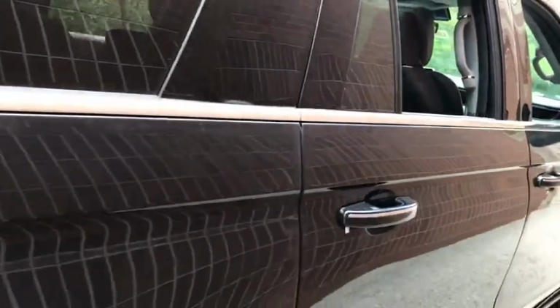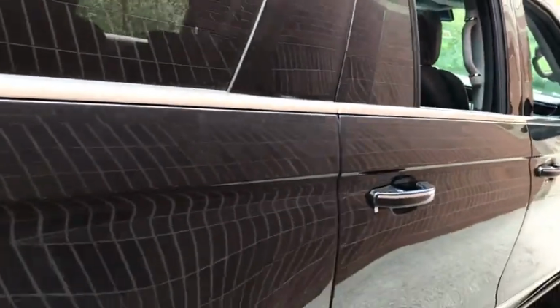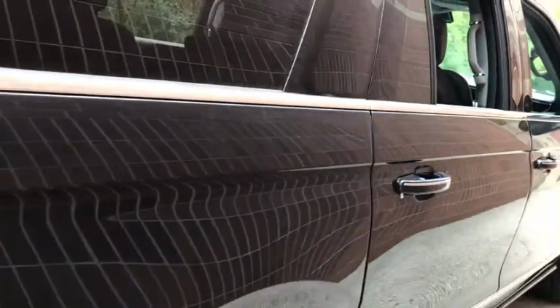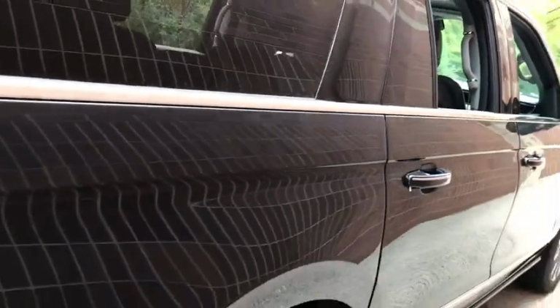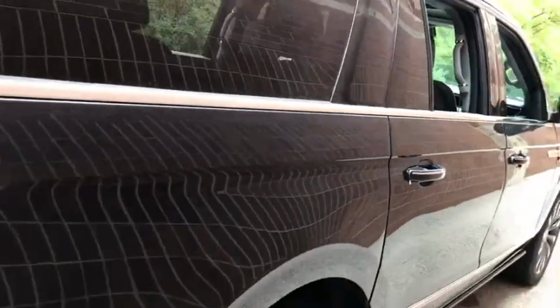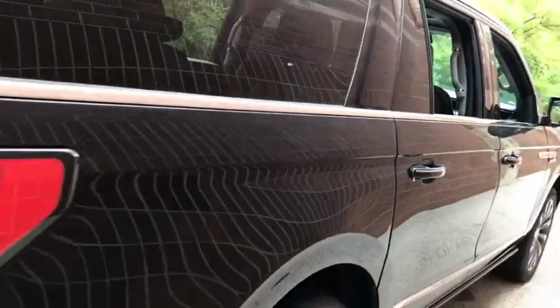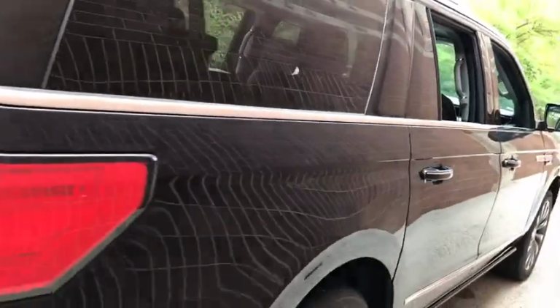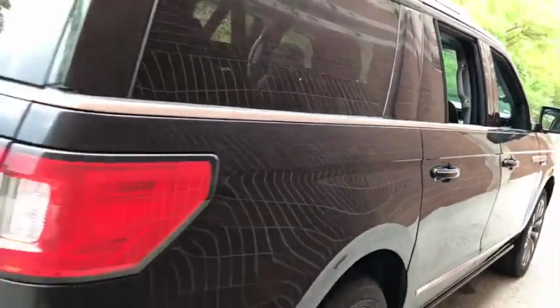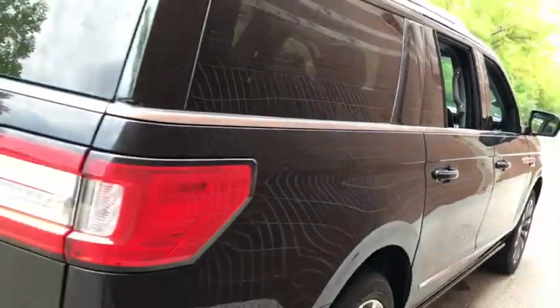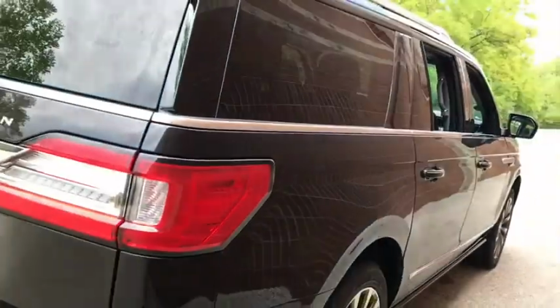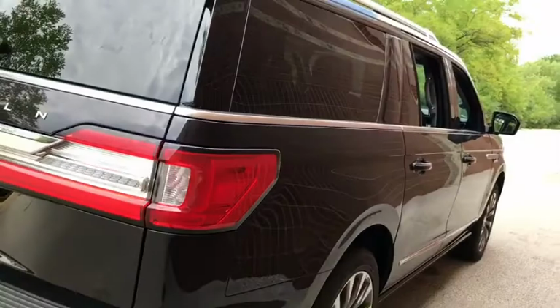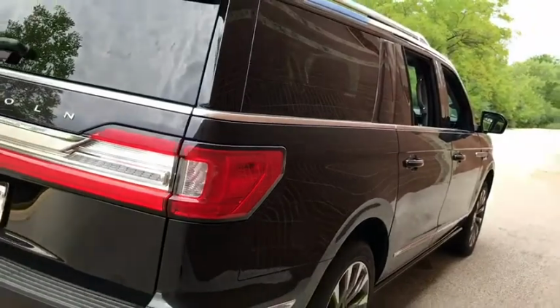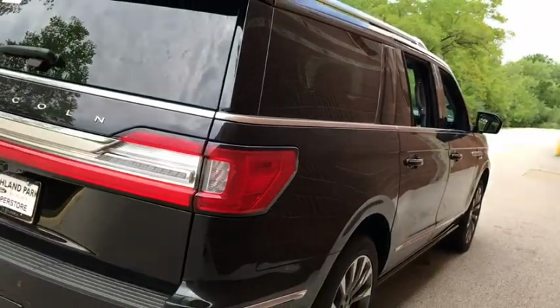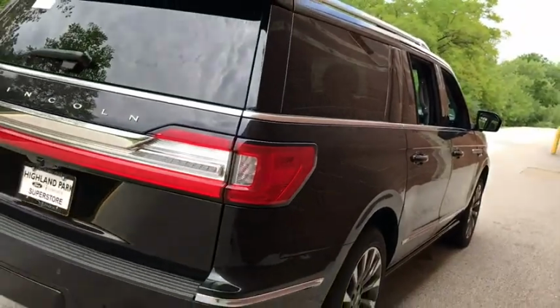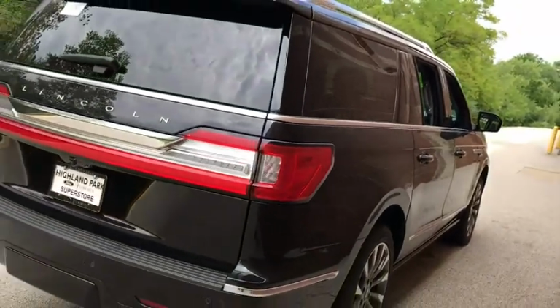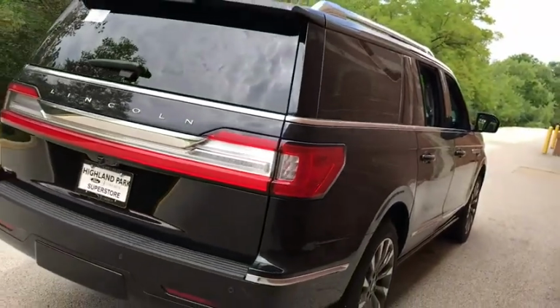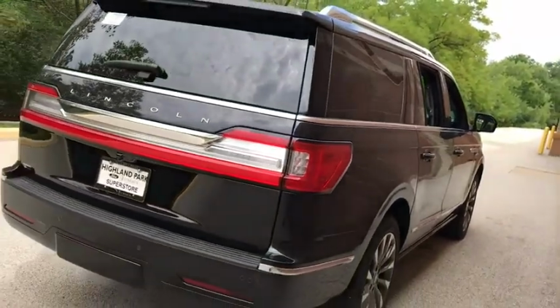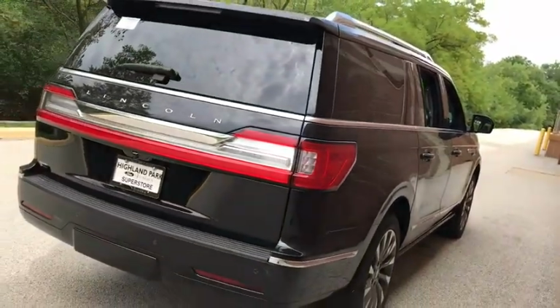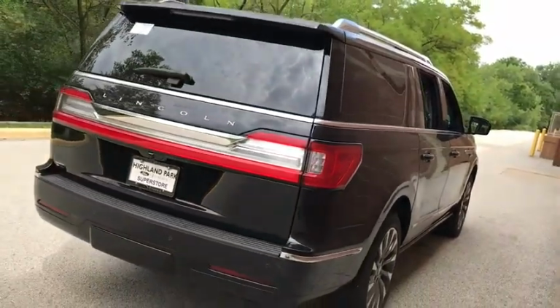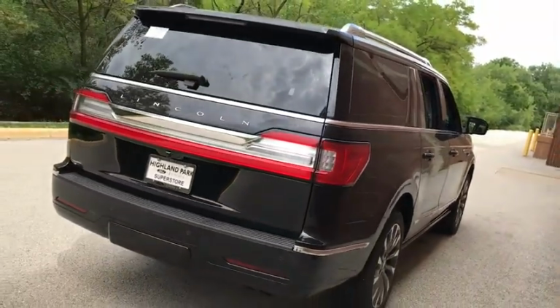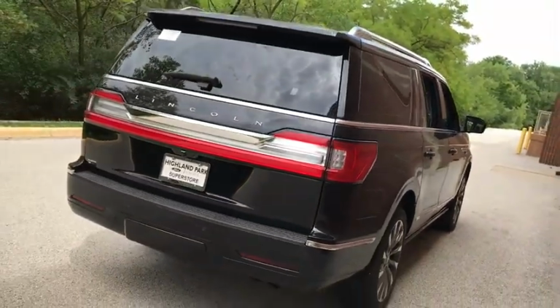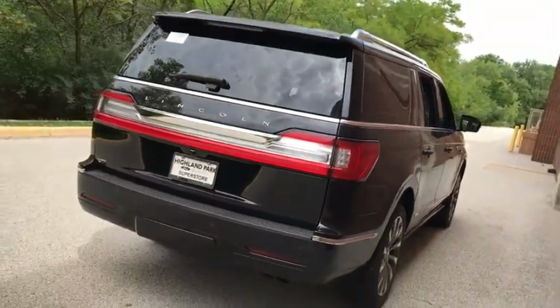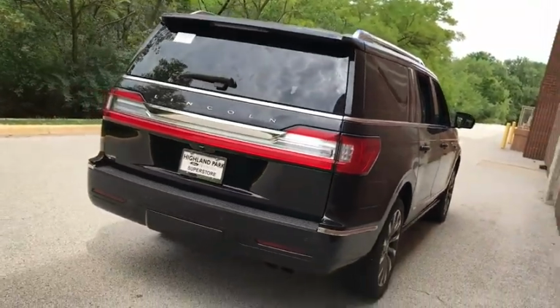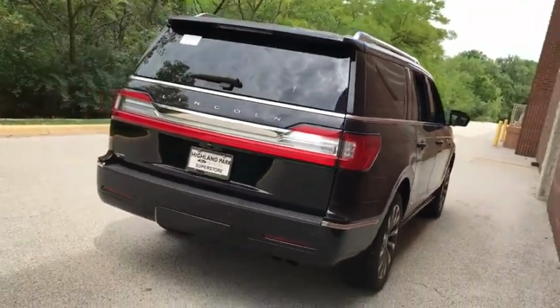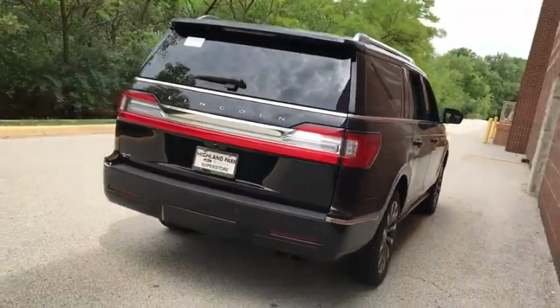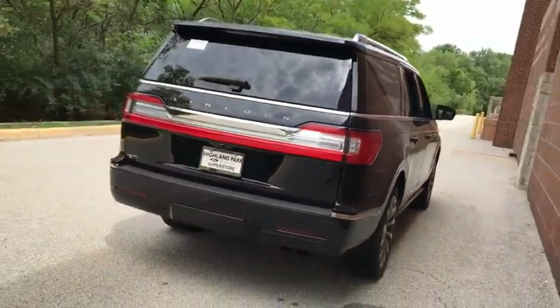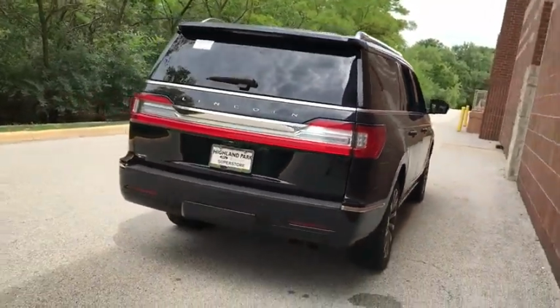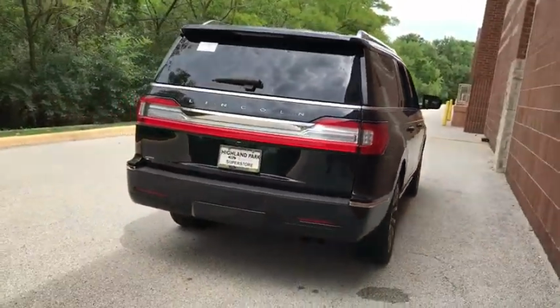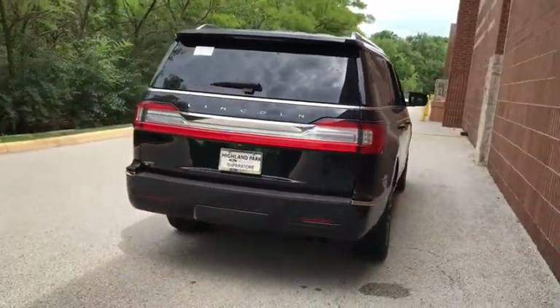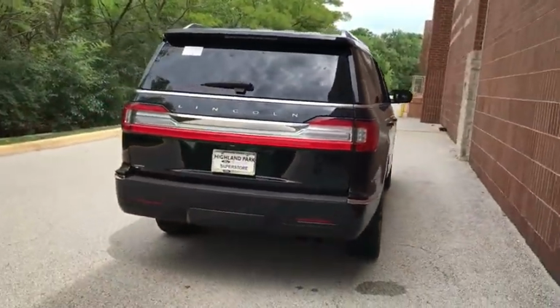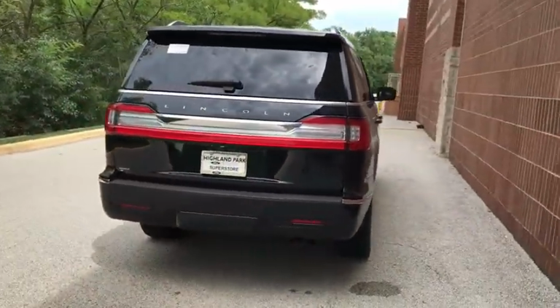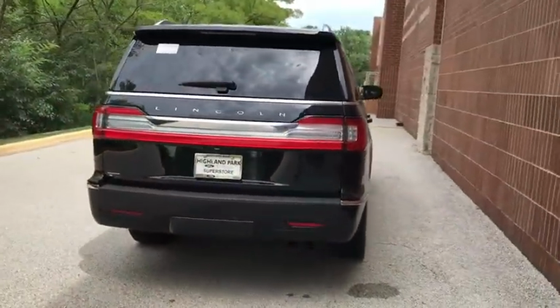Bluetooth, adjustable steering wheel, power steering, auto dimming rear view mirror, cruise control, keyless start.